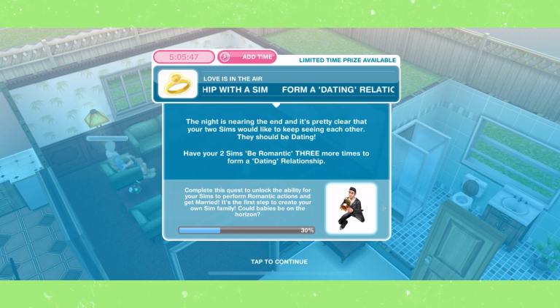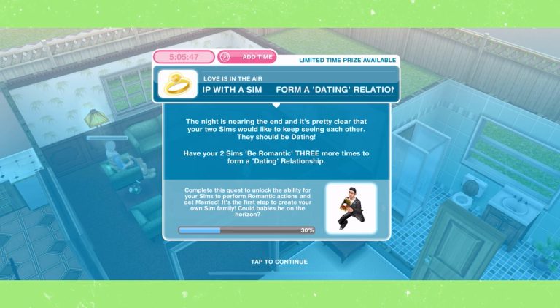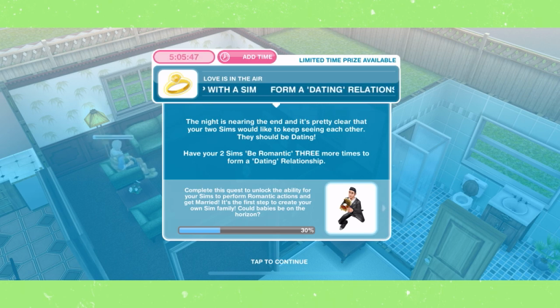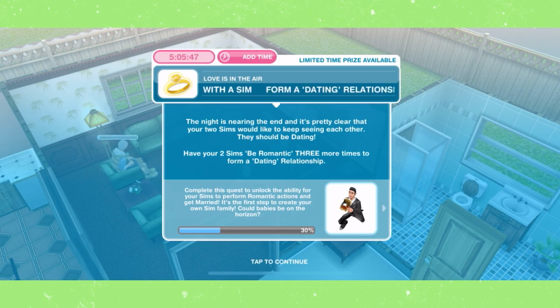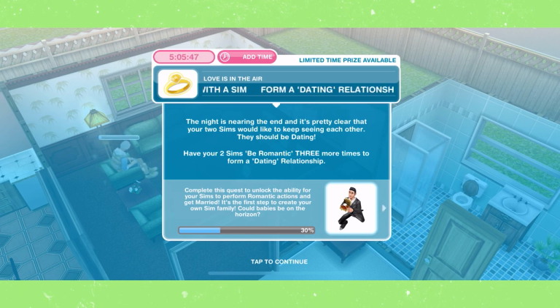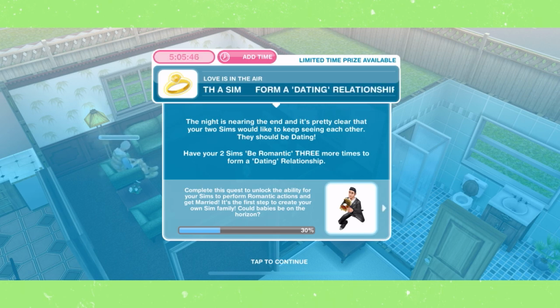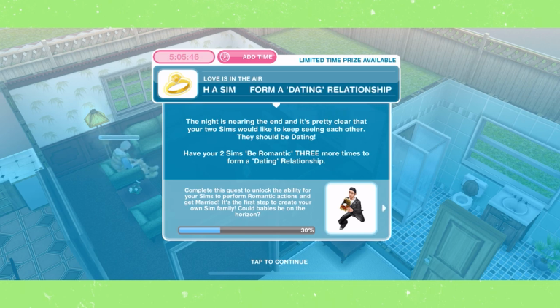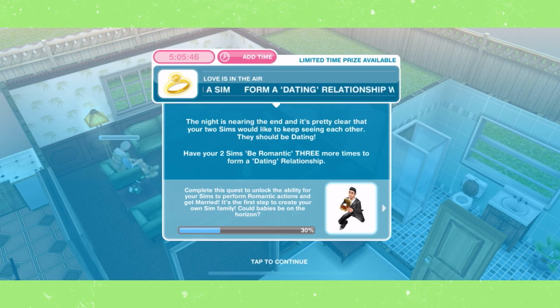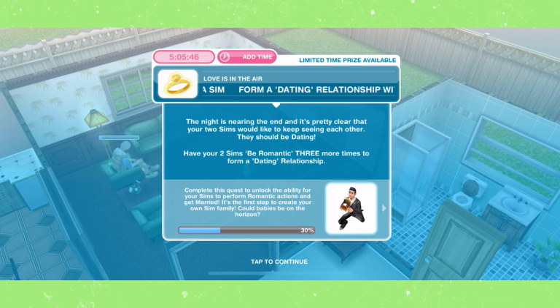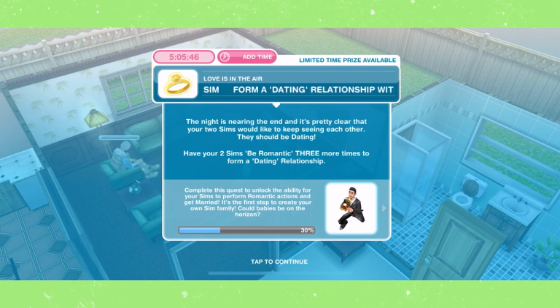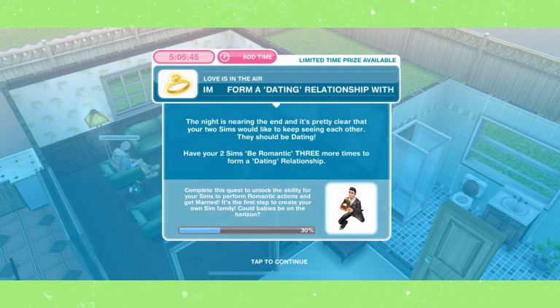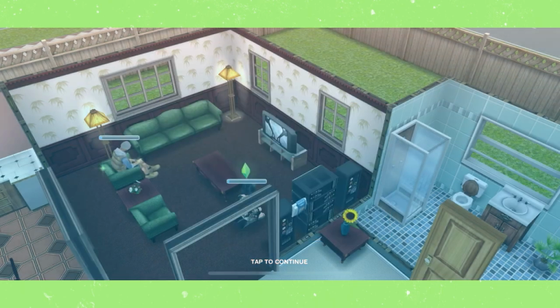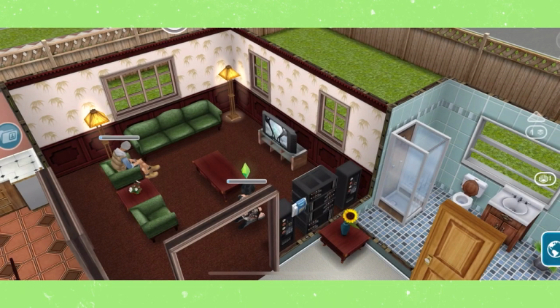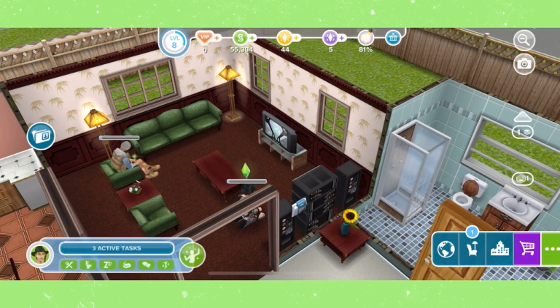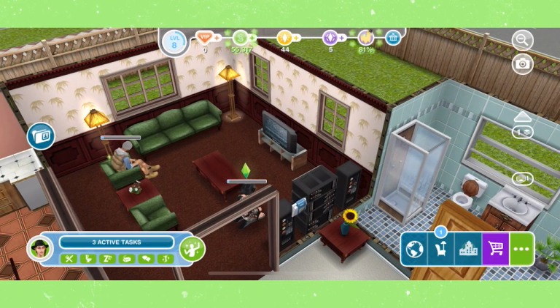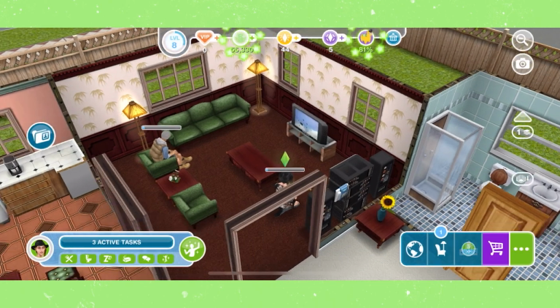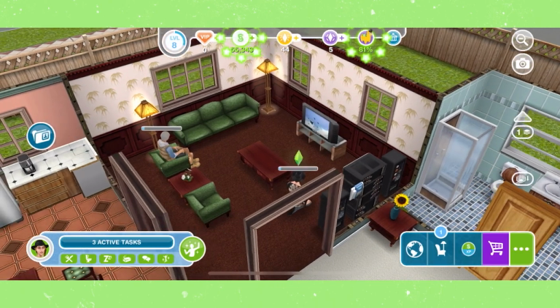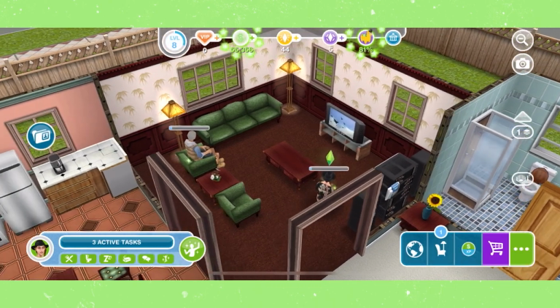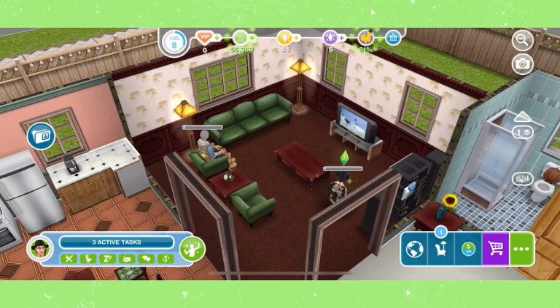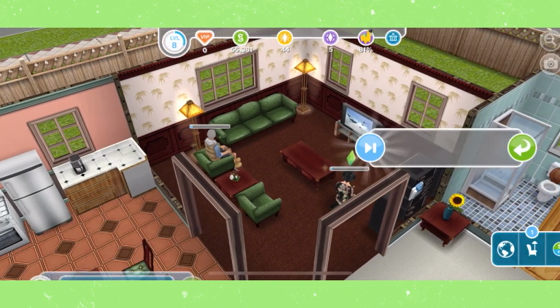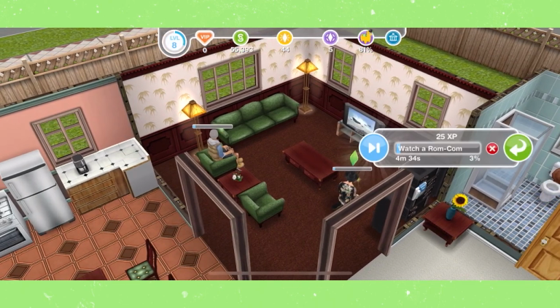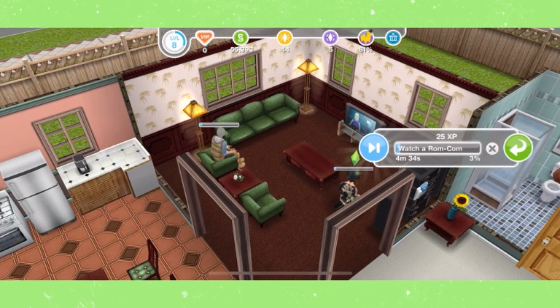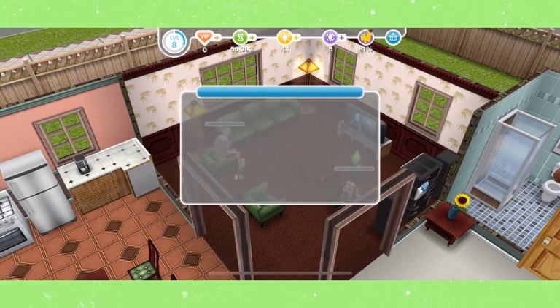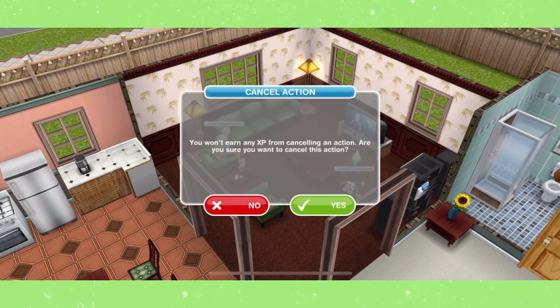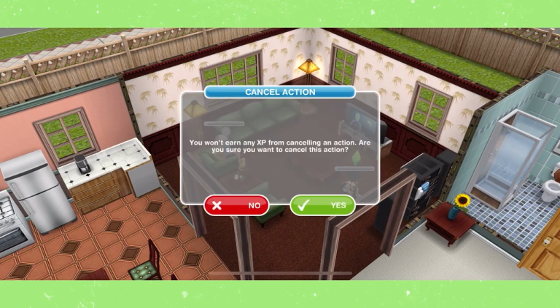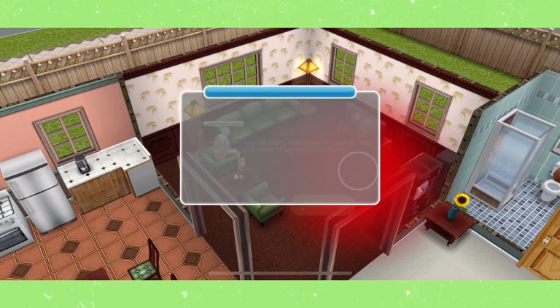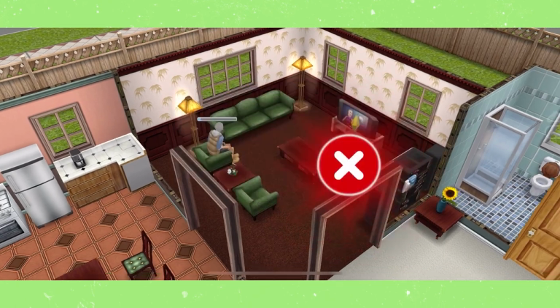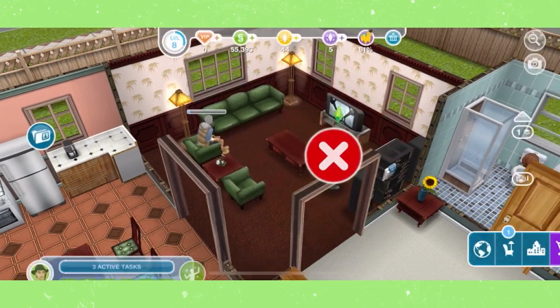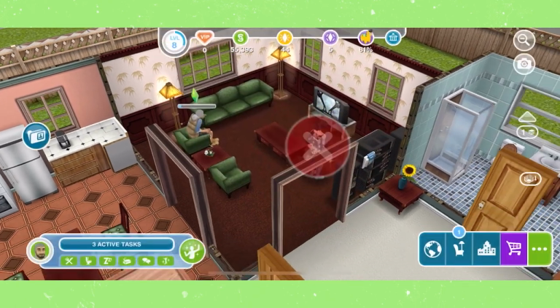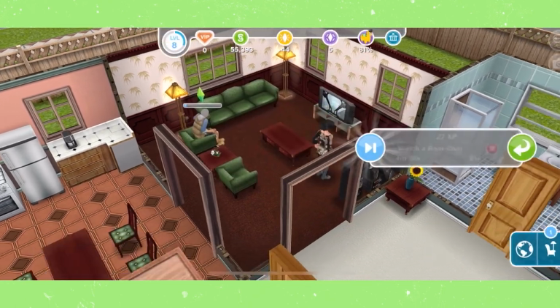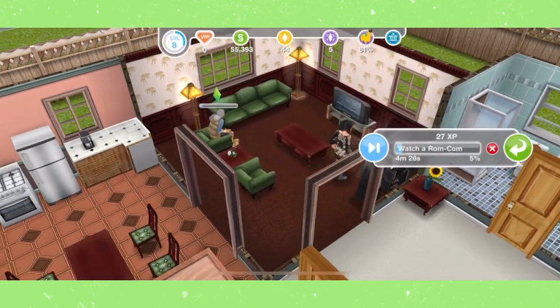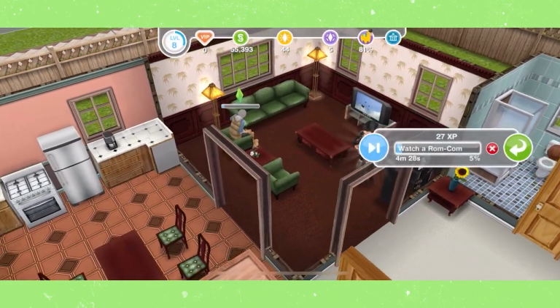Form a dating relationship. Have your two sims keep being romantic until you see the pop-up saying that they are dating.